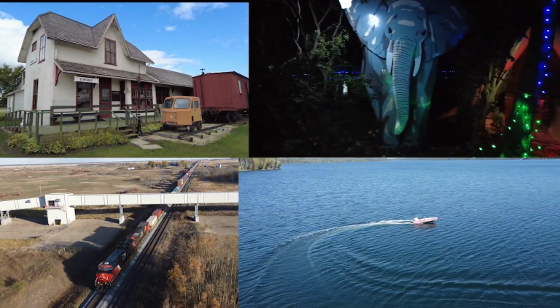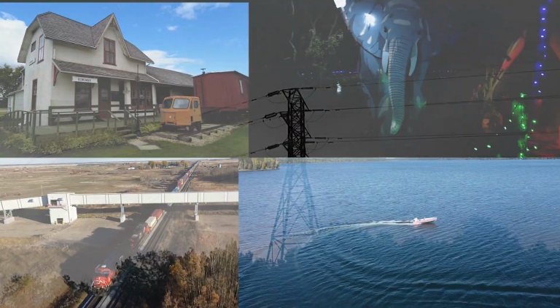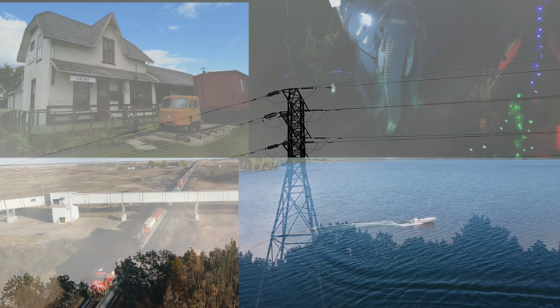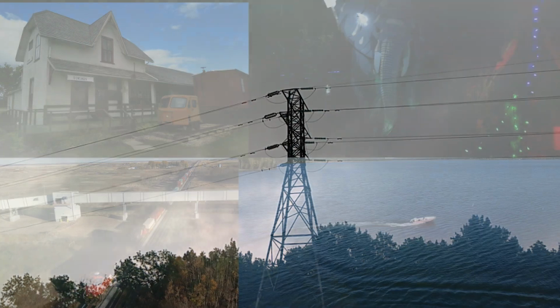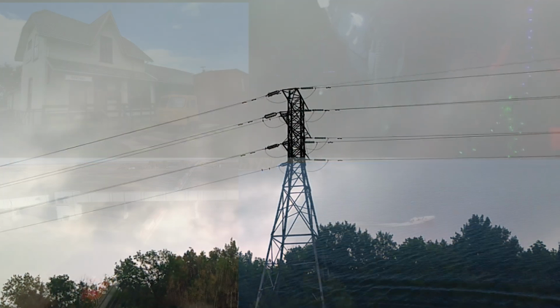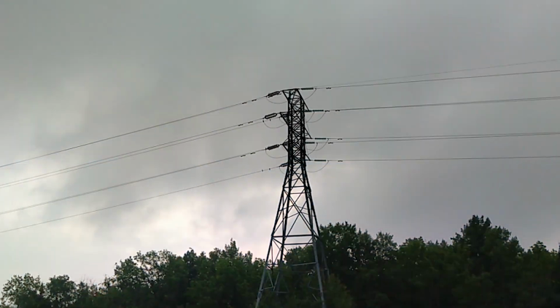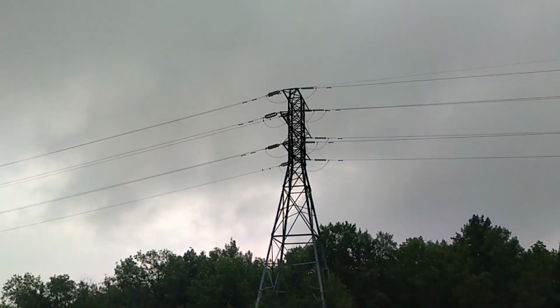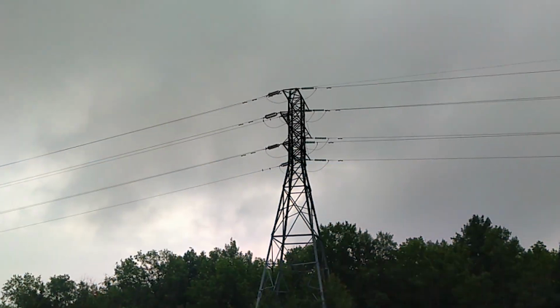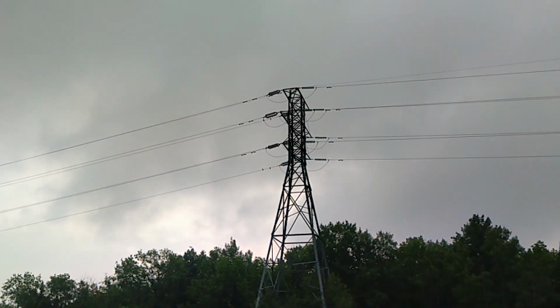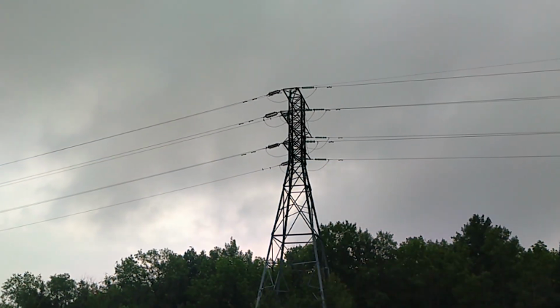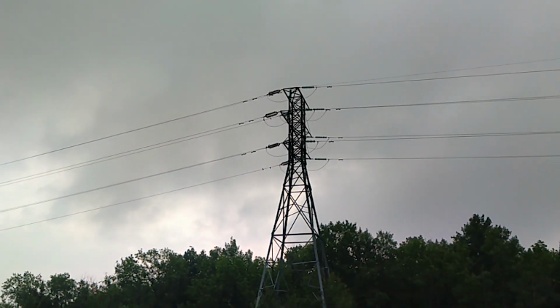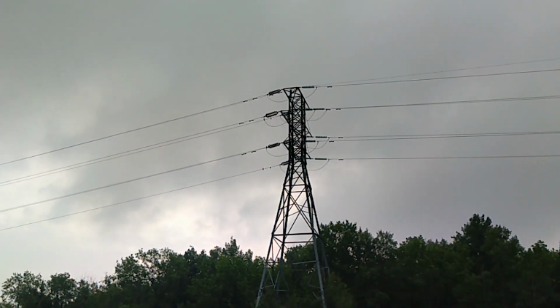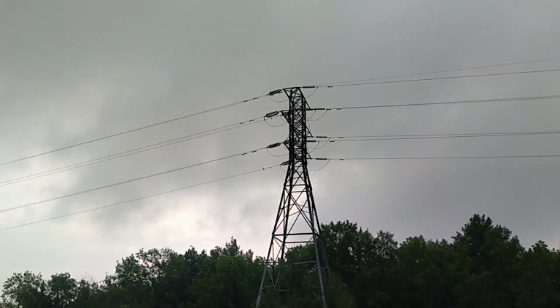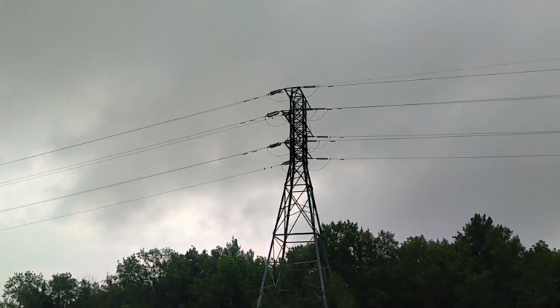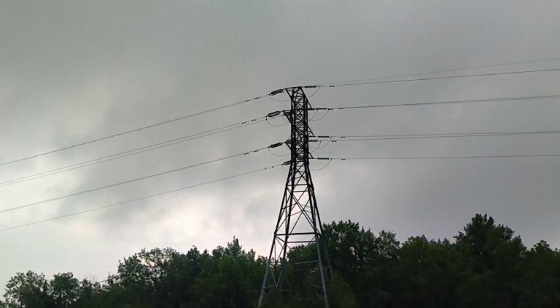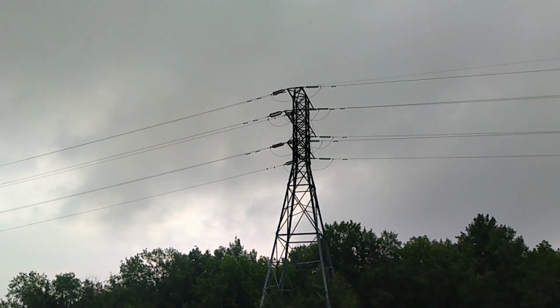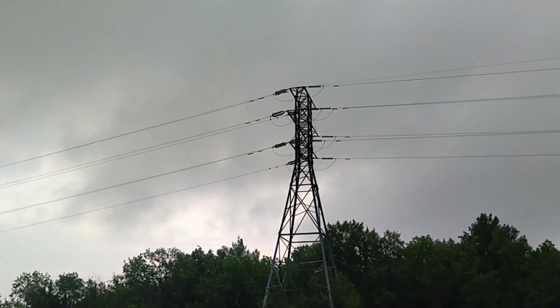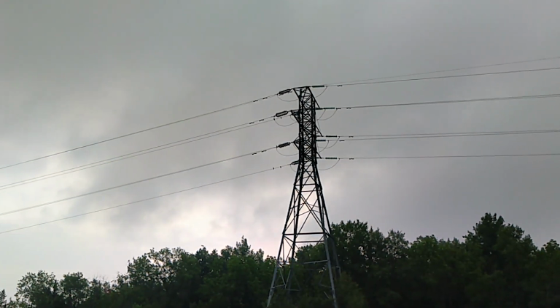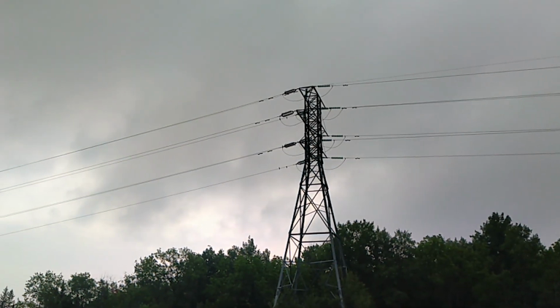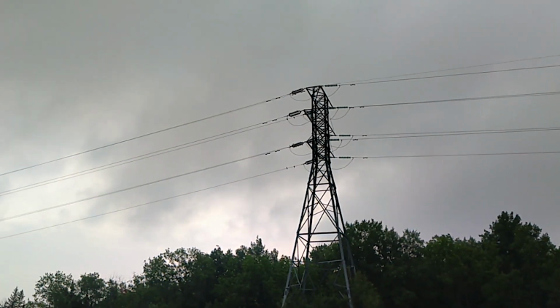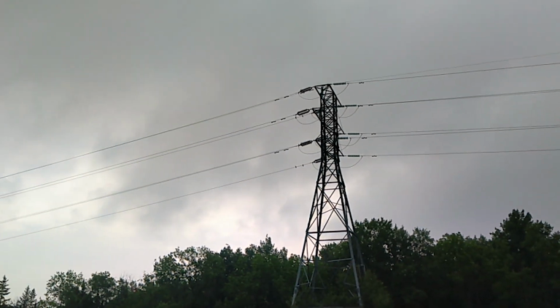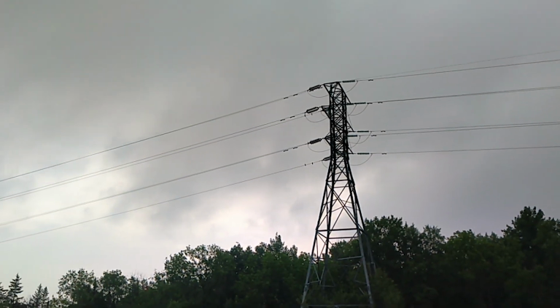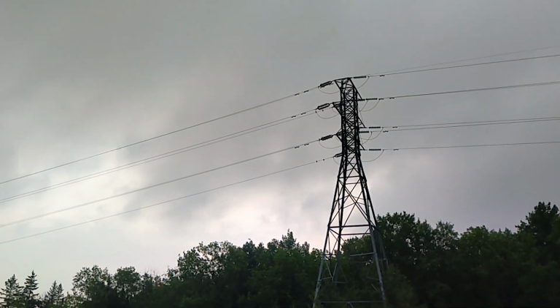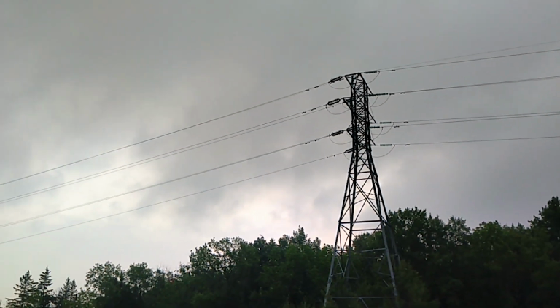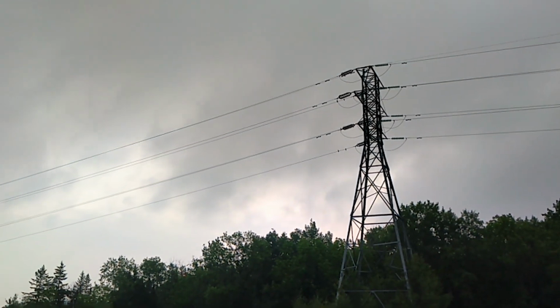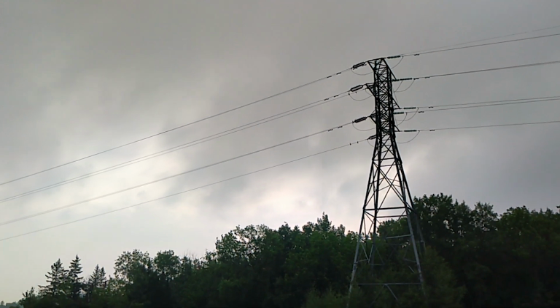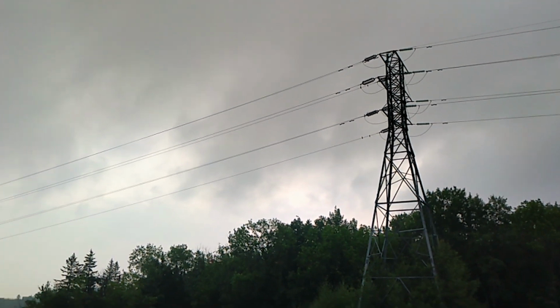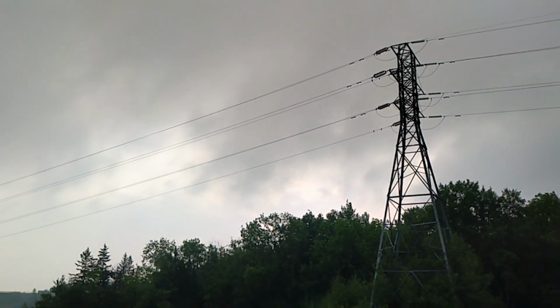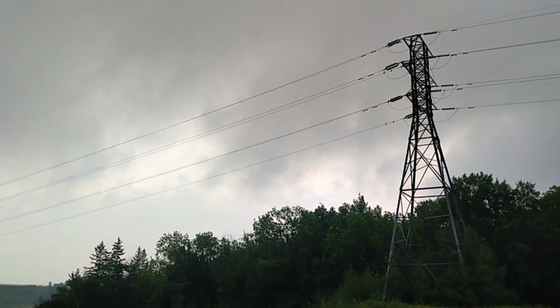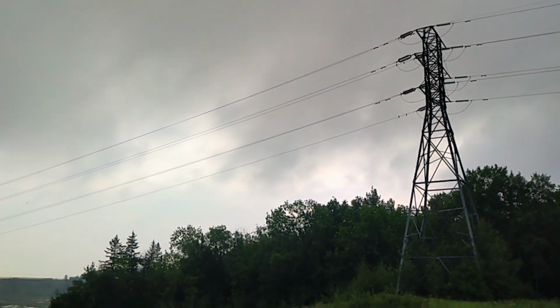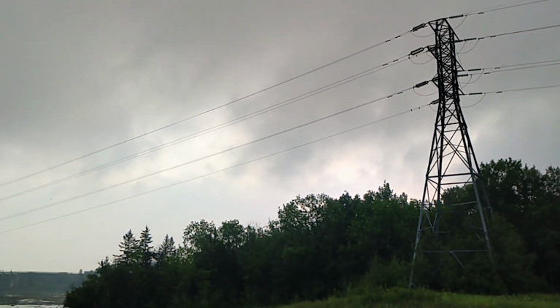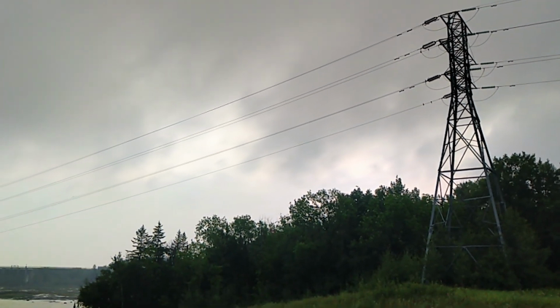On this episode of Travels with Bill, we're visiting the Seven Sister Falls generating station in Manitoba's Whiteshell region.